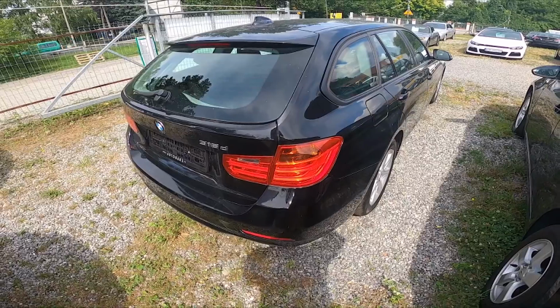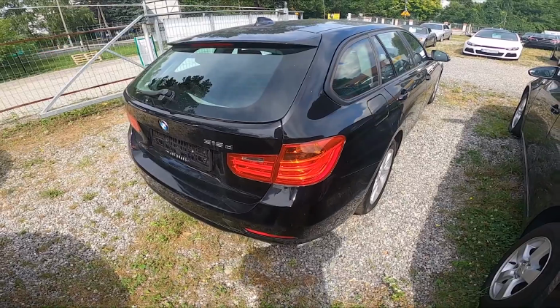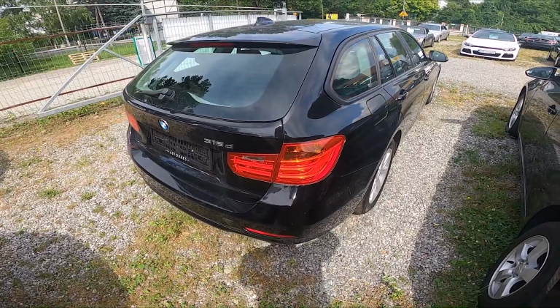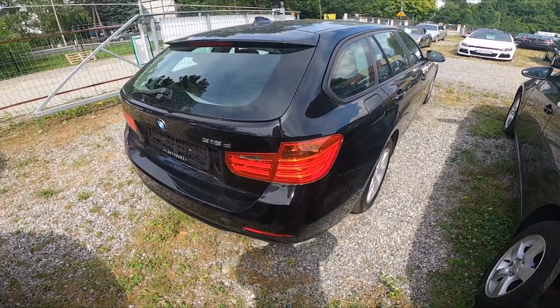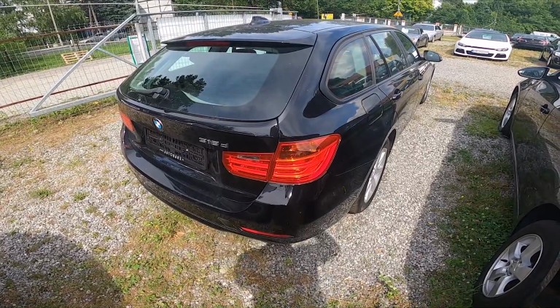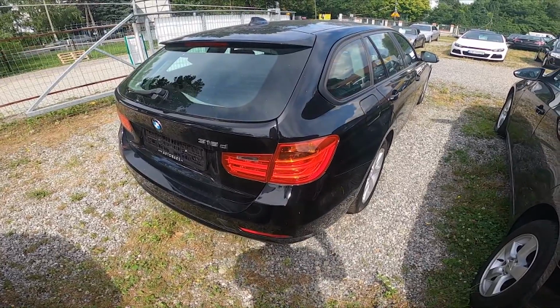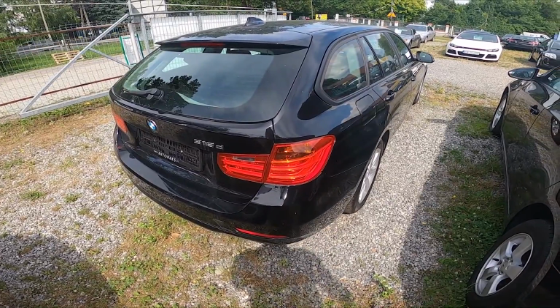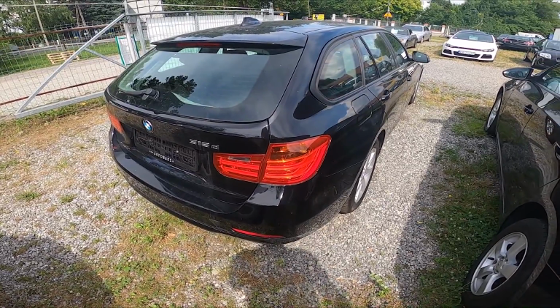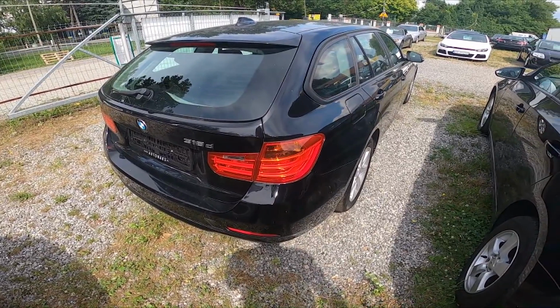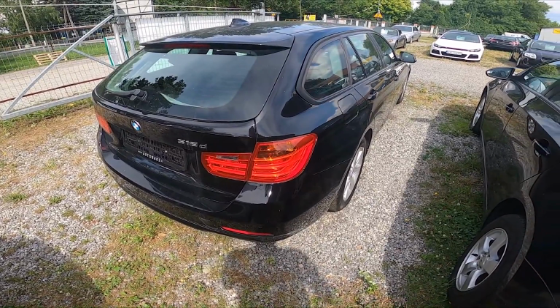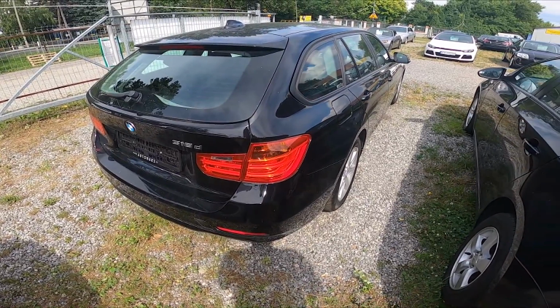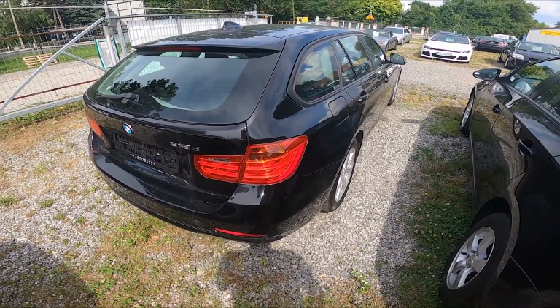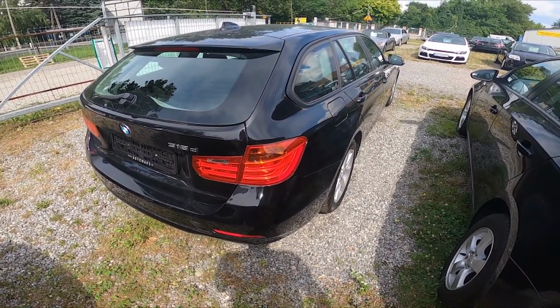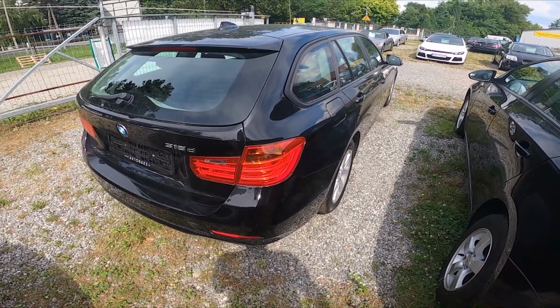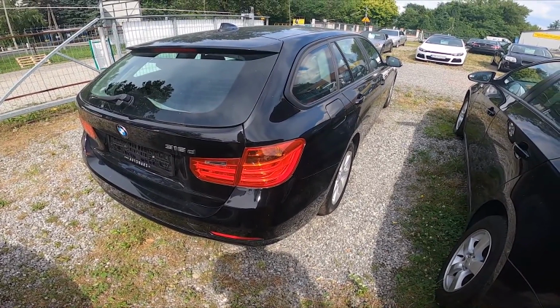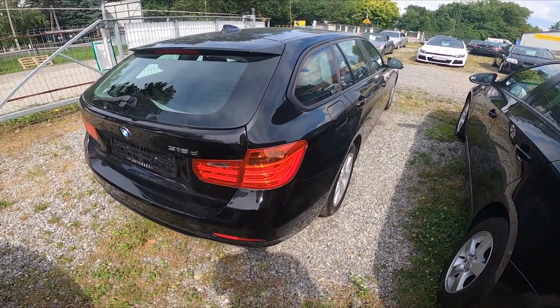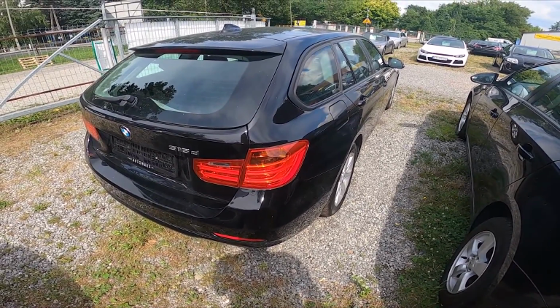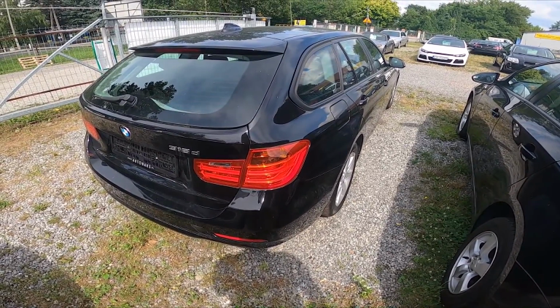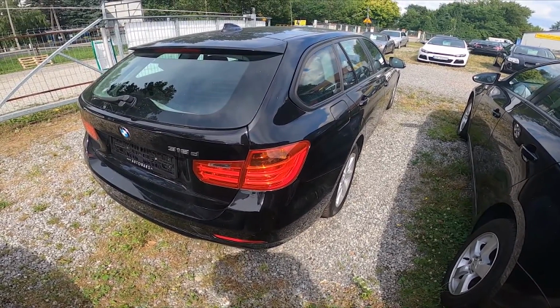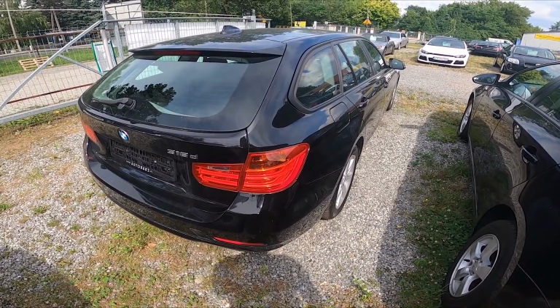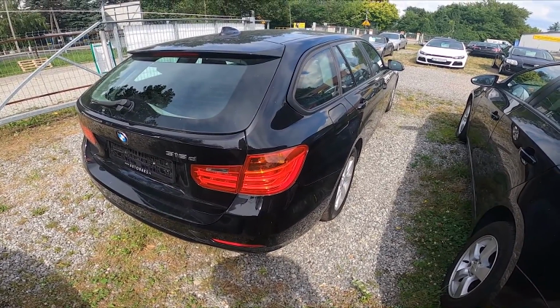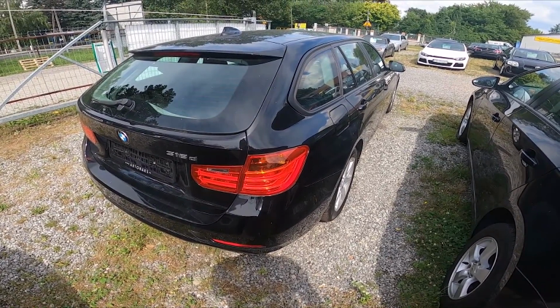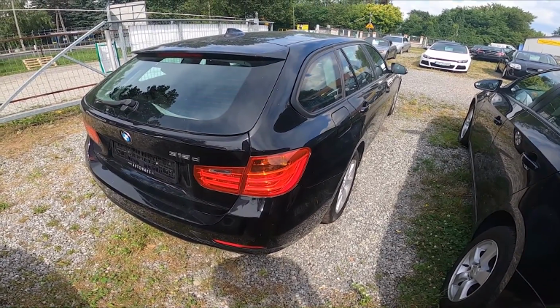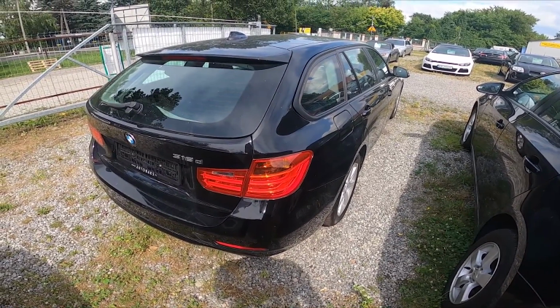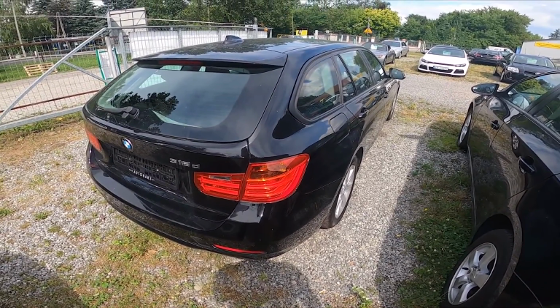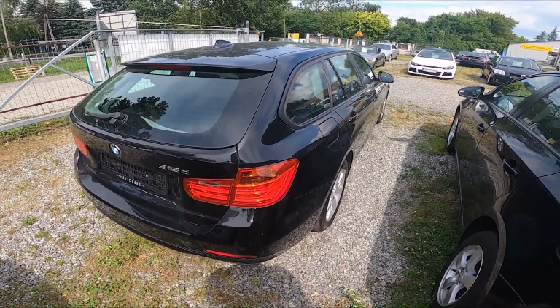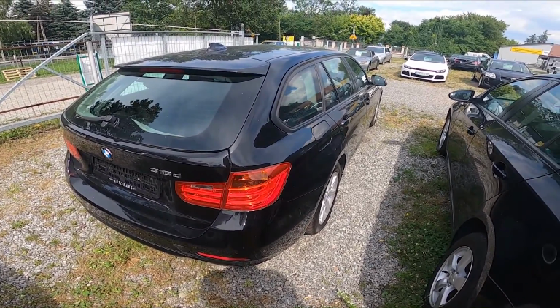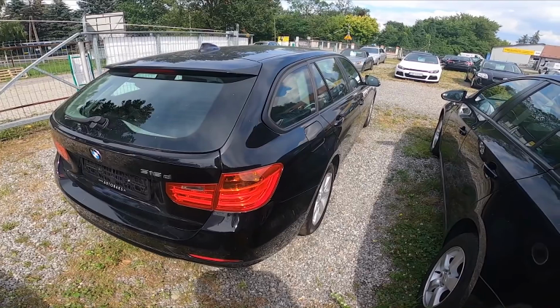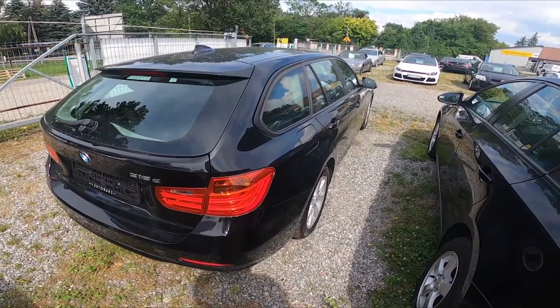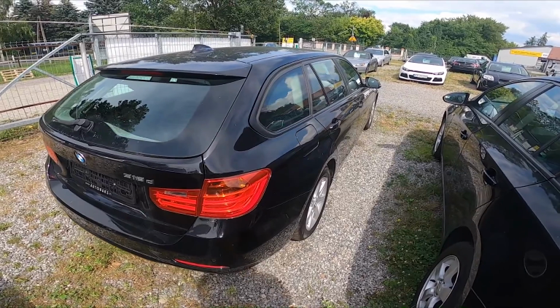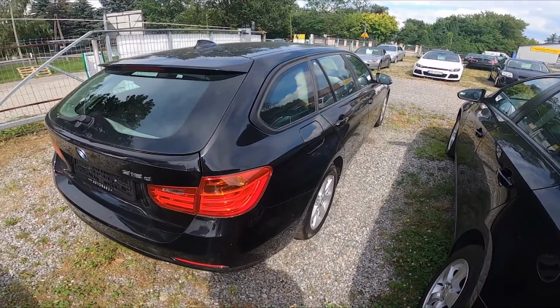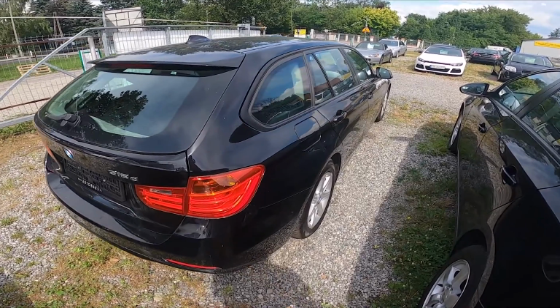Hello, in front of me I've got a BMW Series 3. In this video I'll show you where the sticker with the VIN number is.